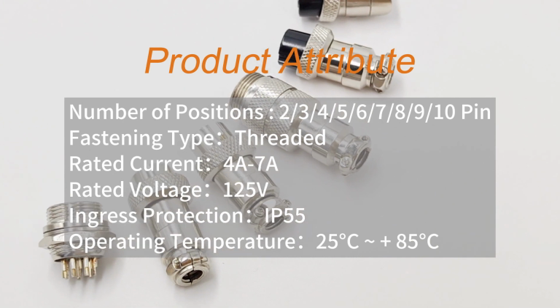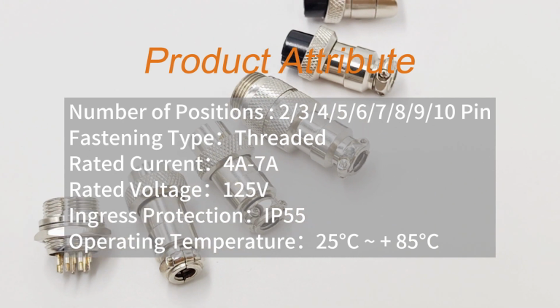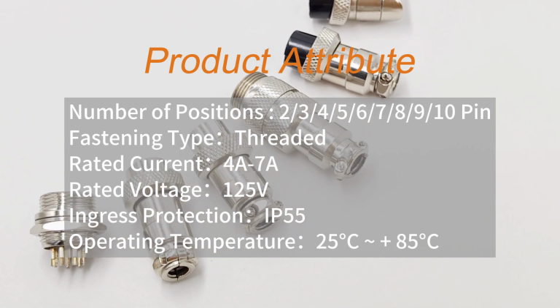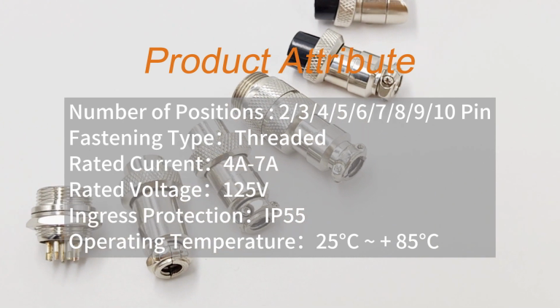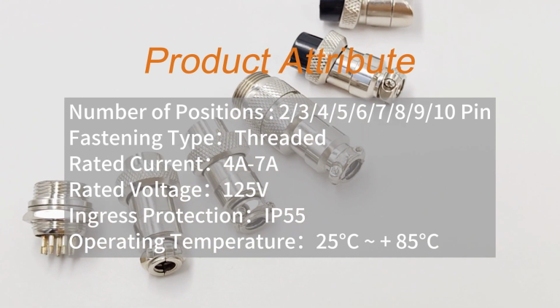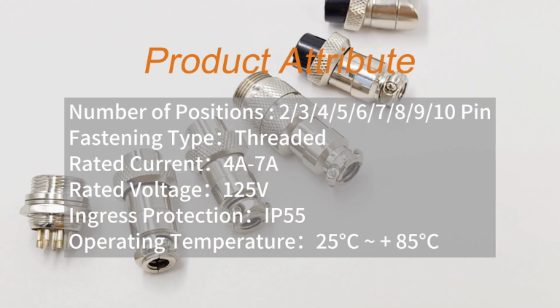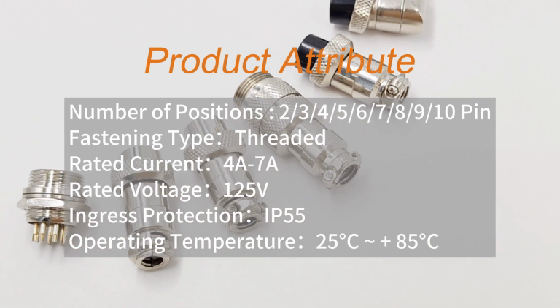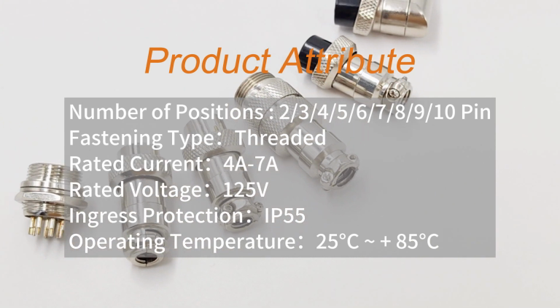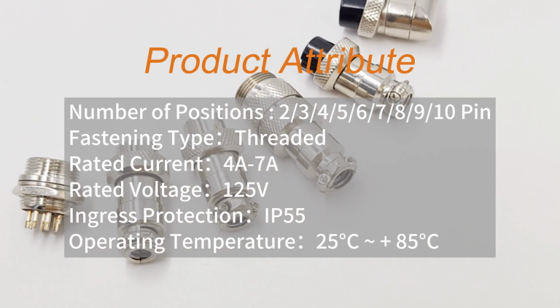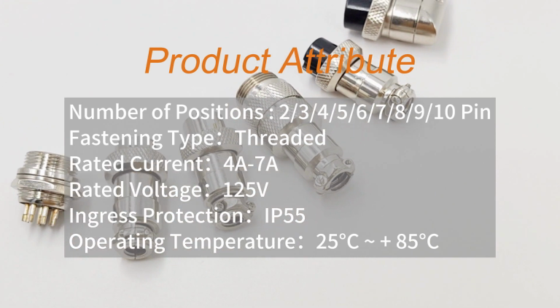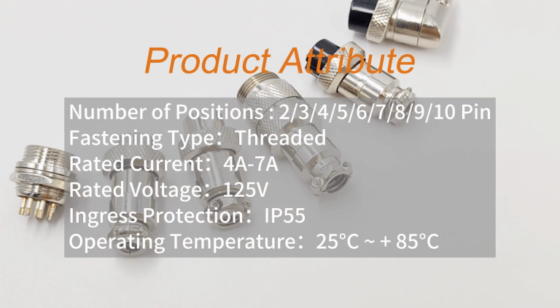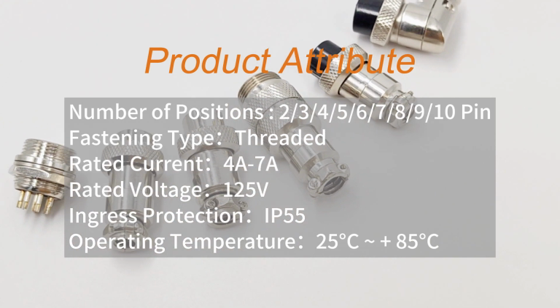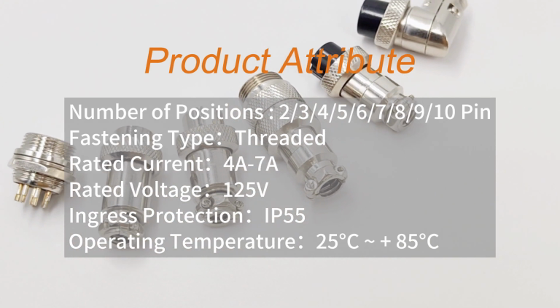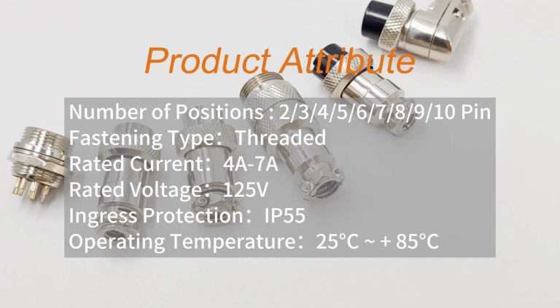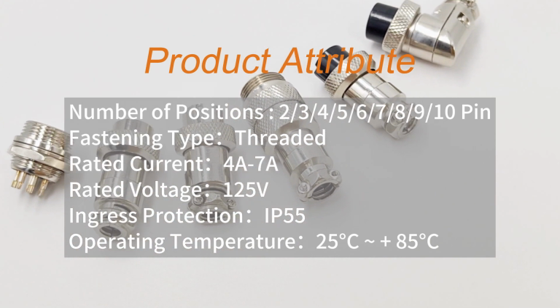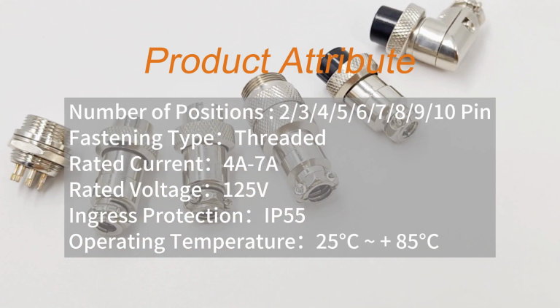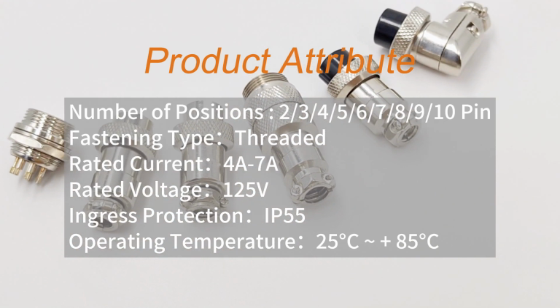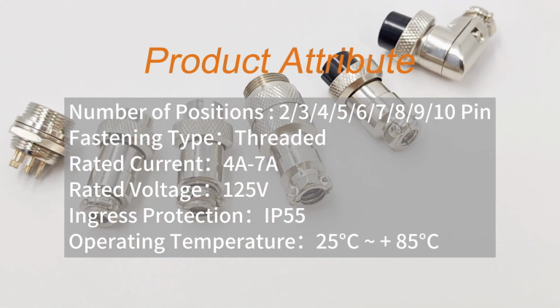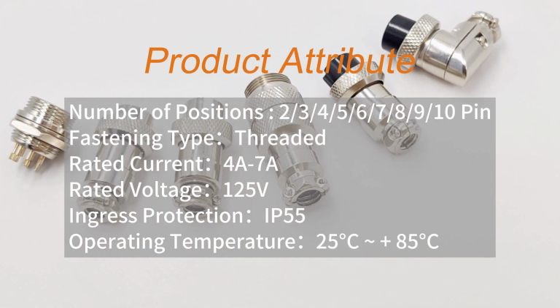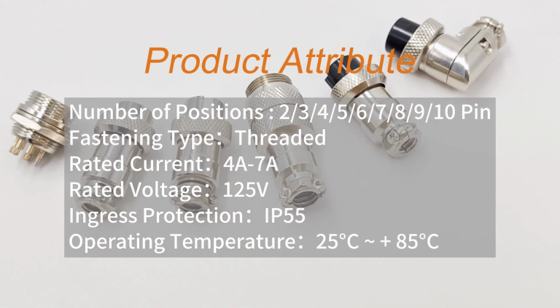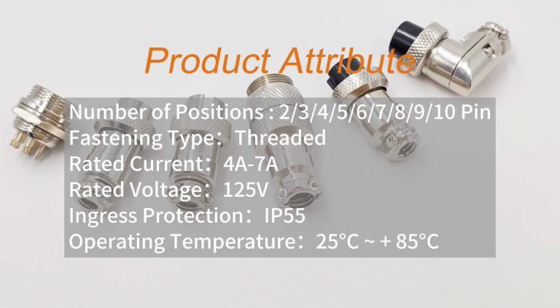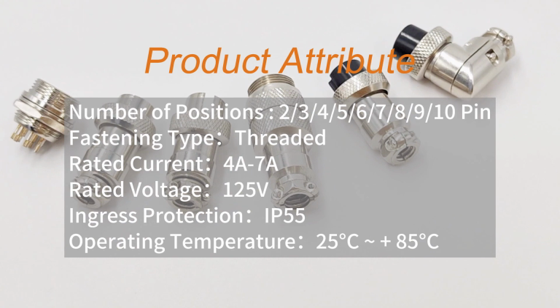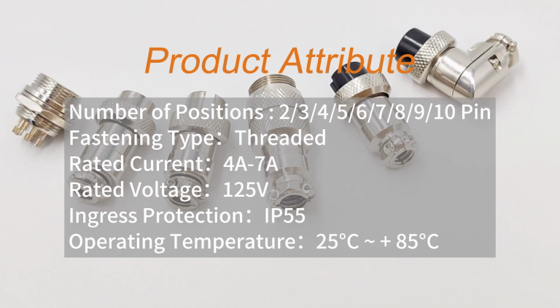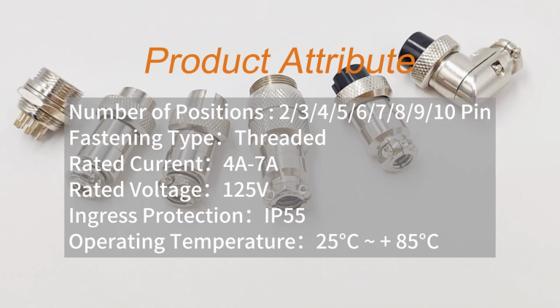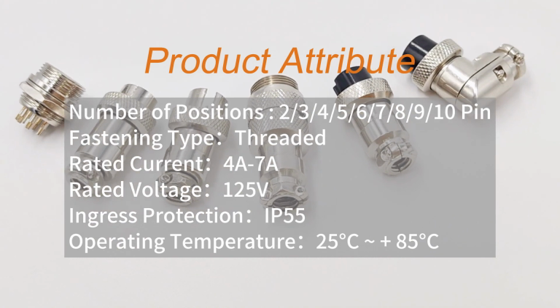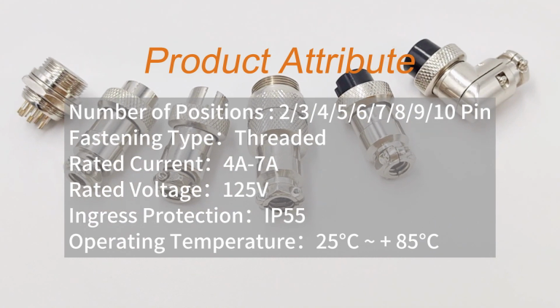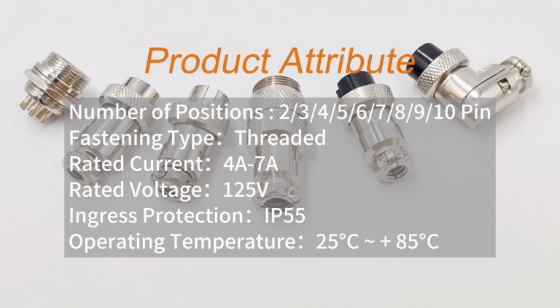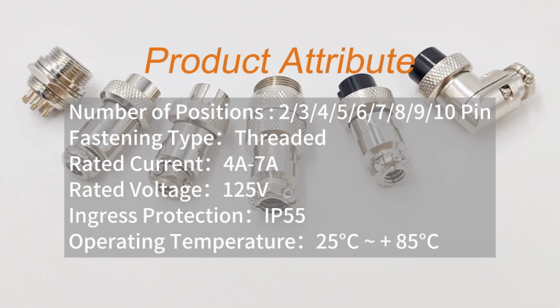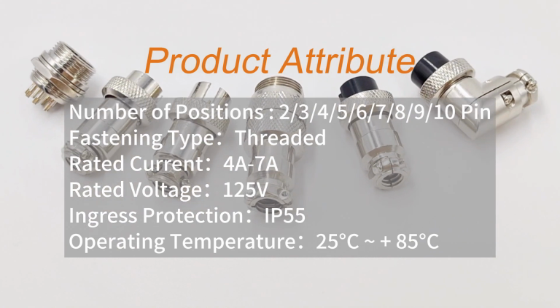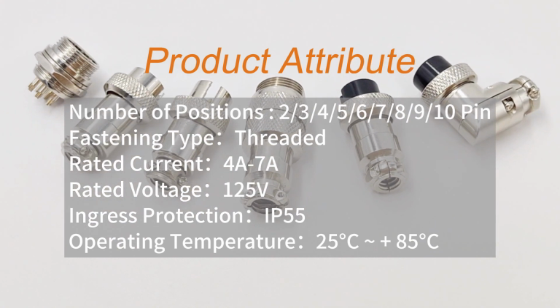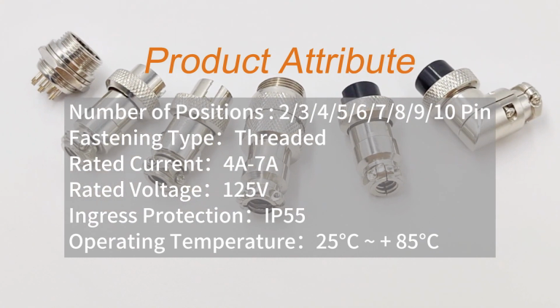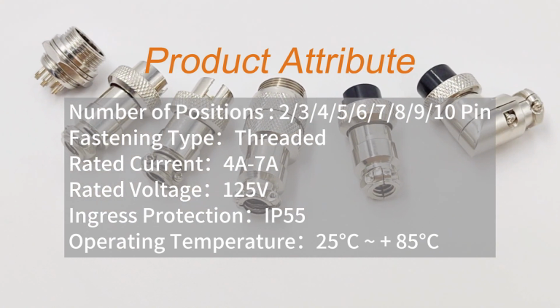Sockets include the GX-16 panel mount socket, with 2, 3, and 4-hole flange options, as well as a reverse socket.